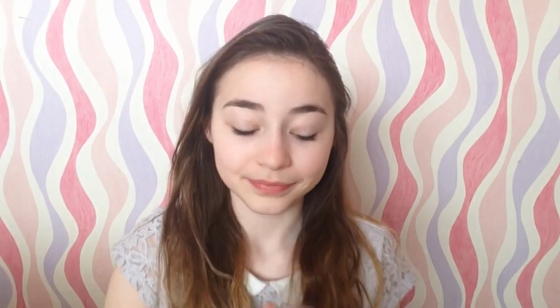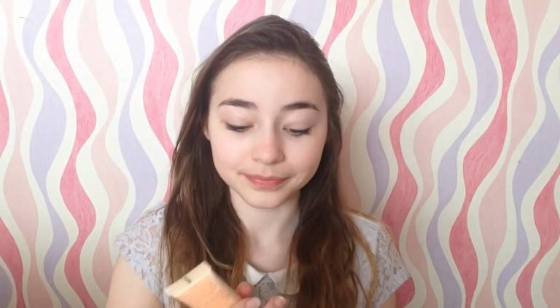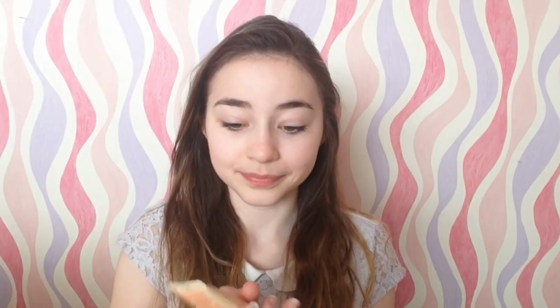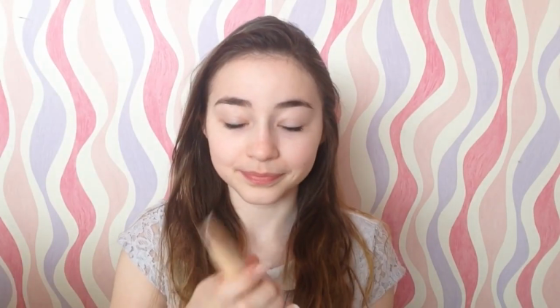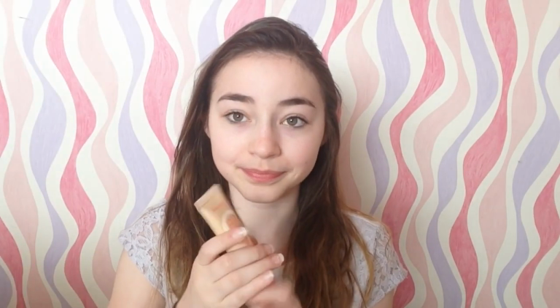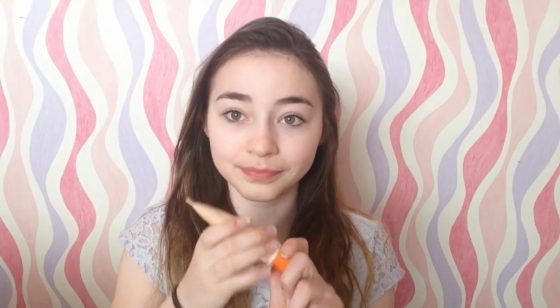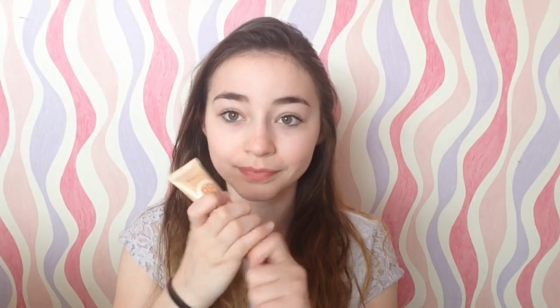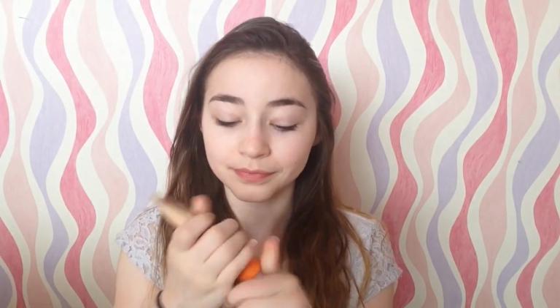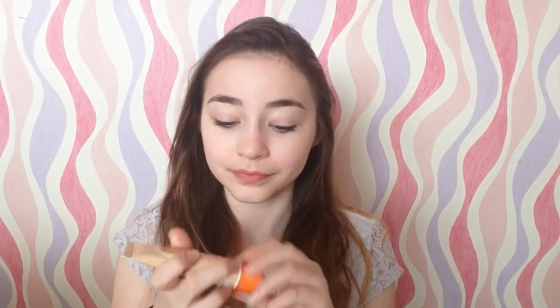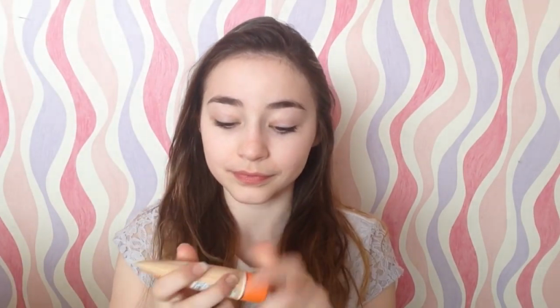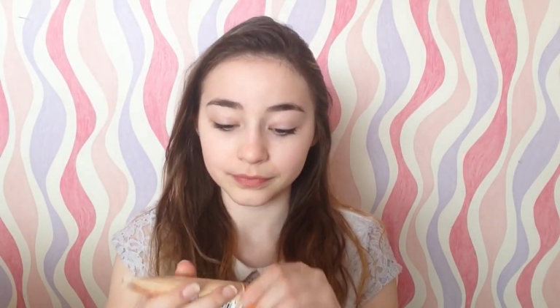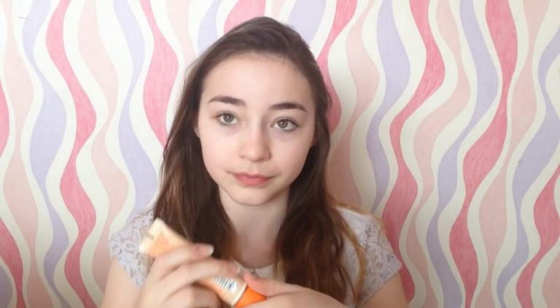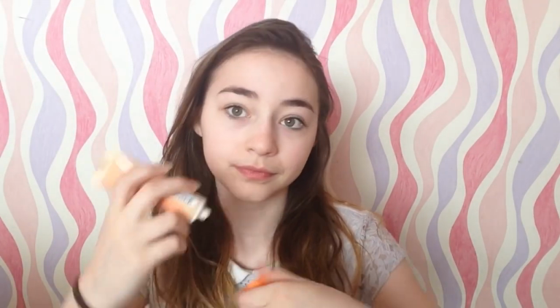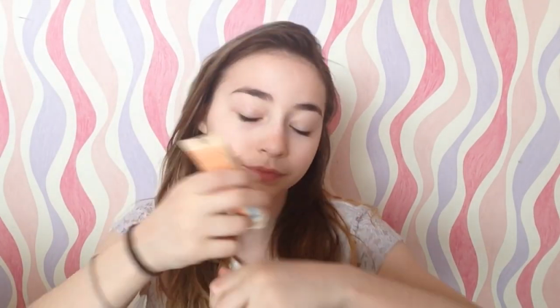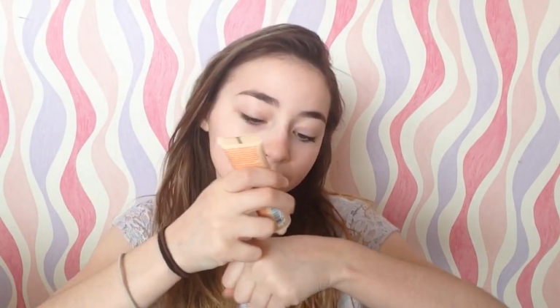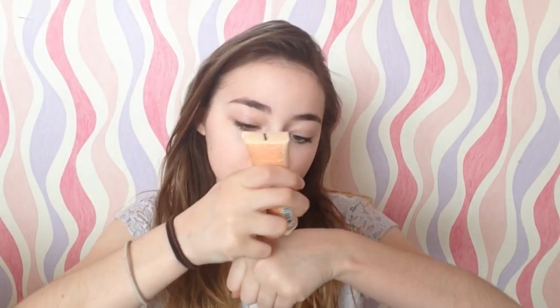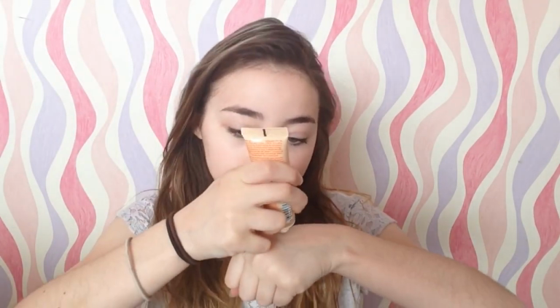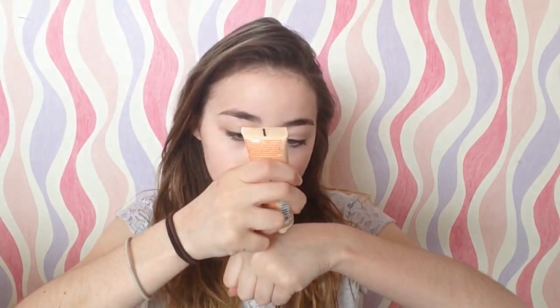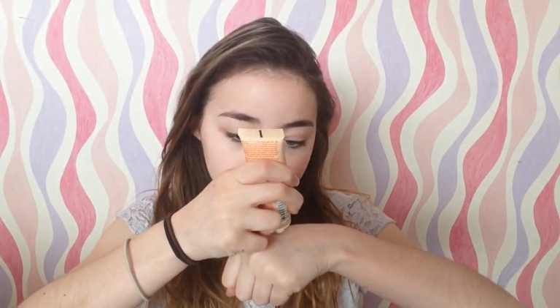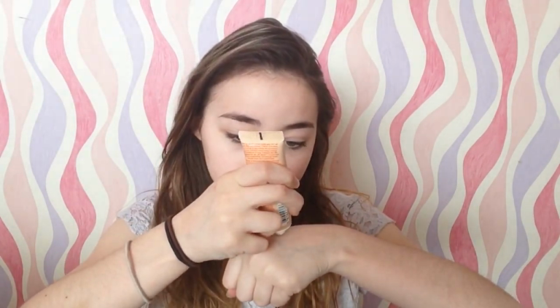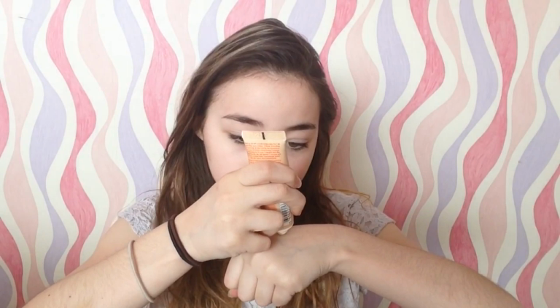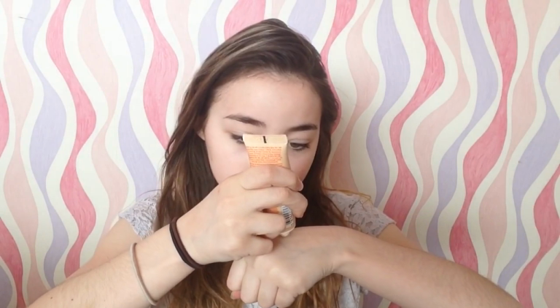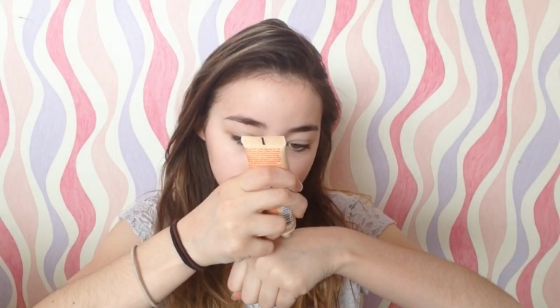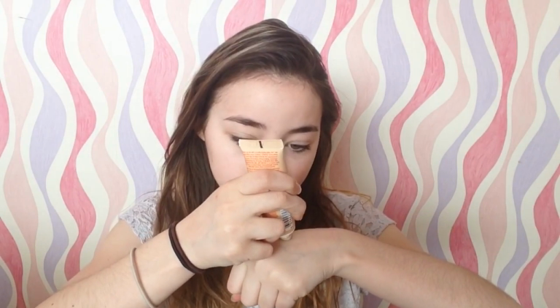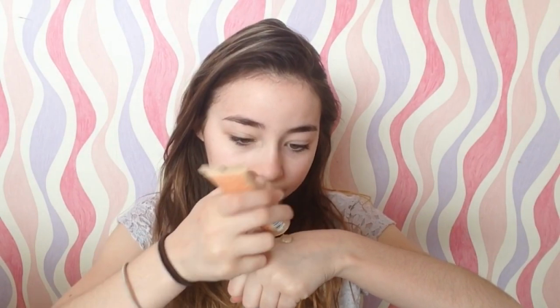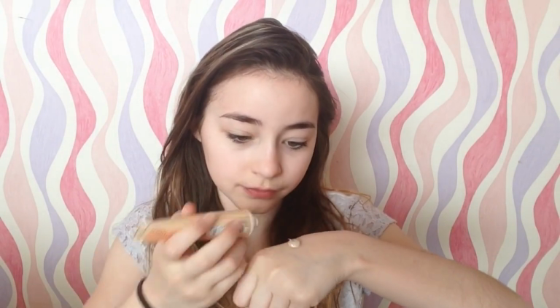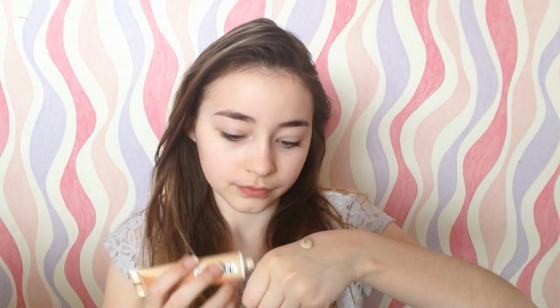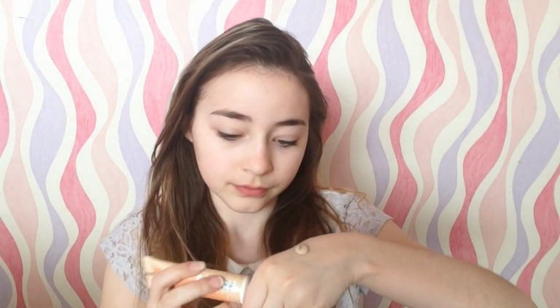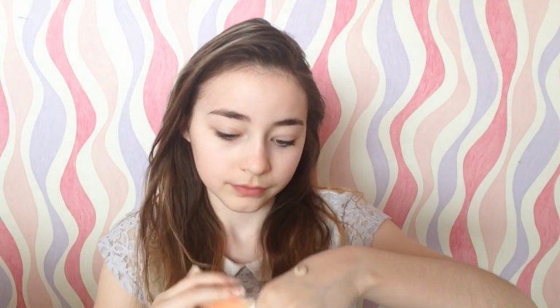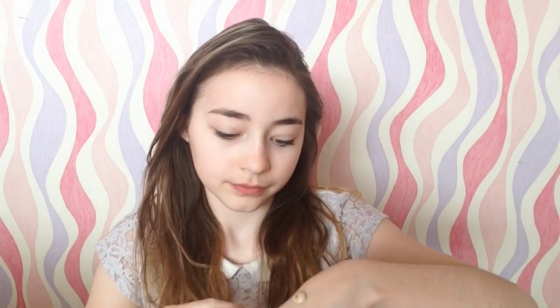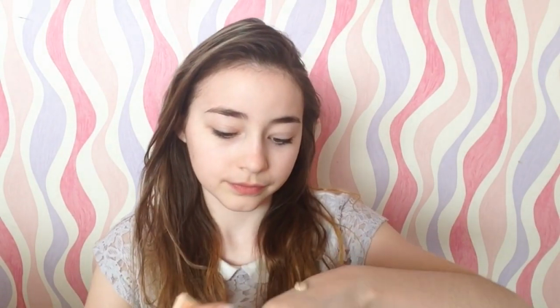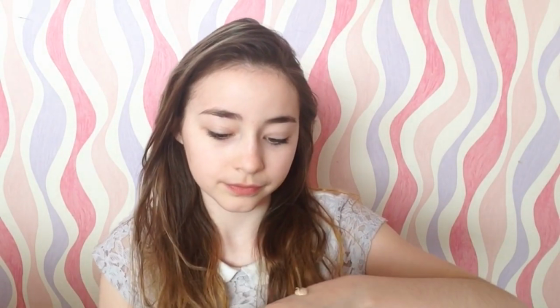My base makeup is nothing special other than I'm using concealer to highlight my areas, but as normal, I'm just going to apply my BB cream to my face.